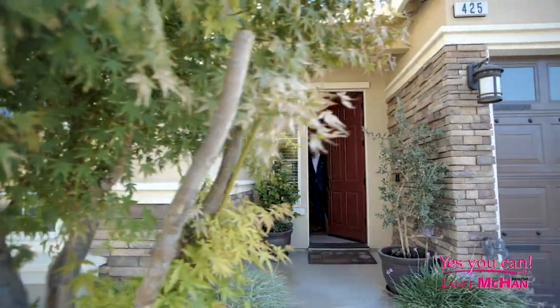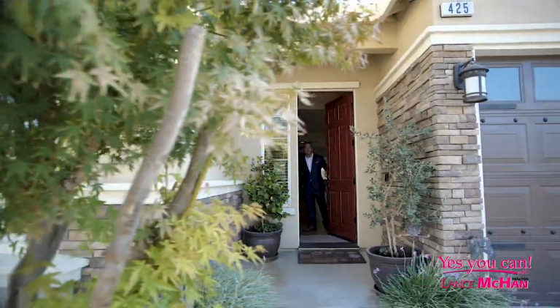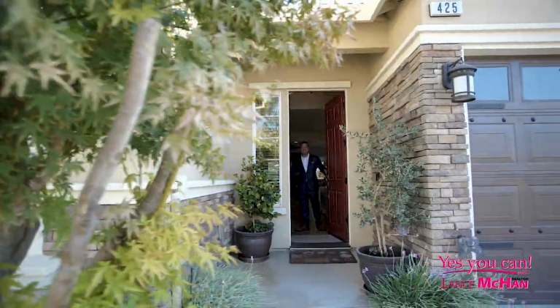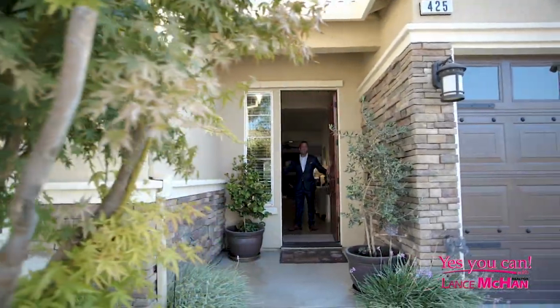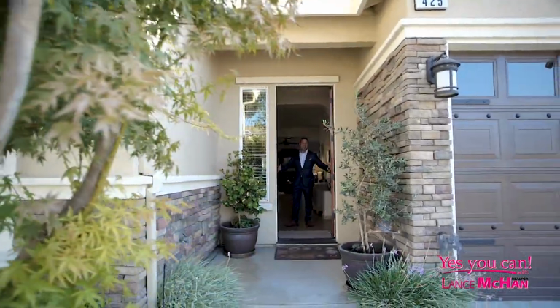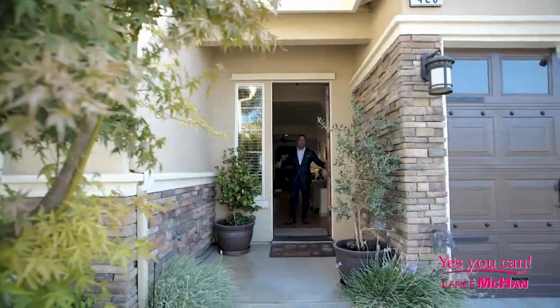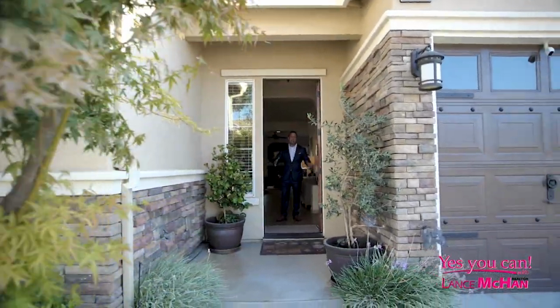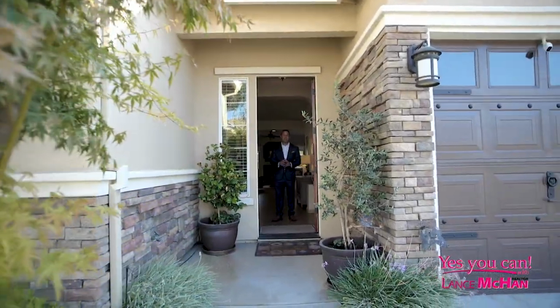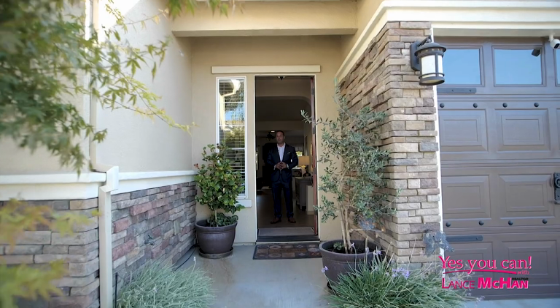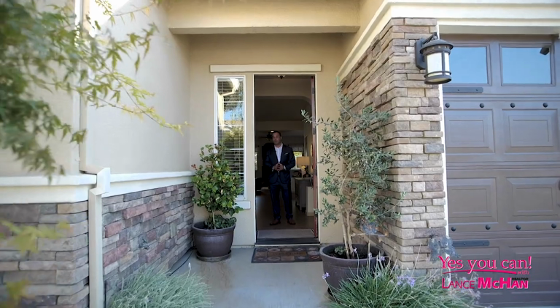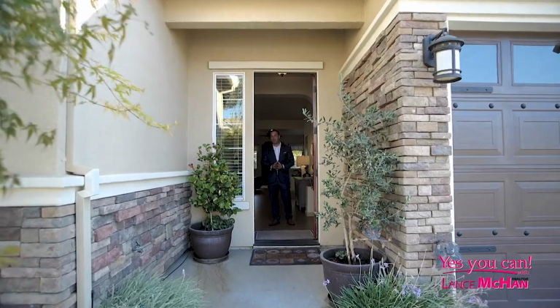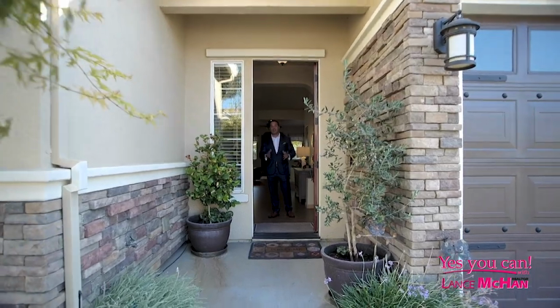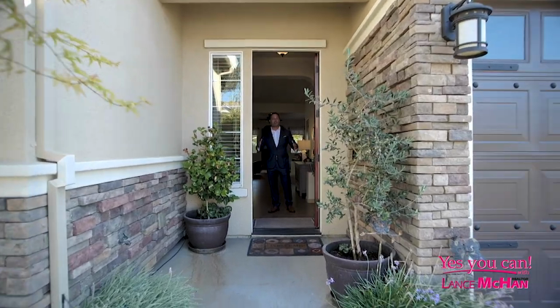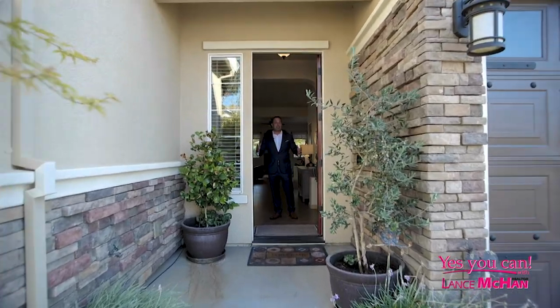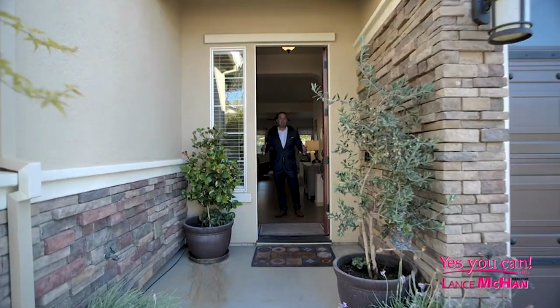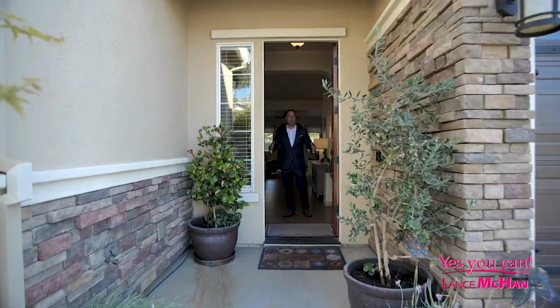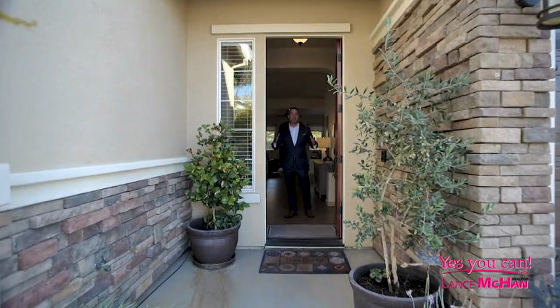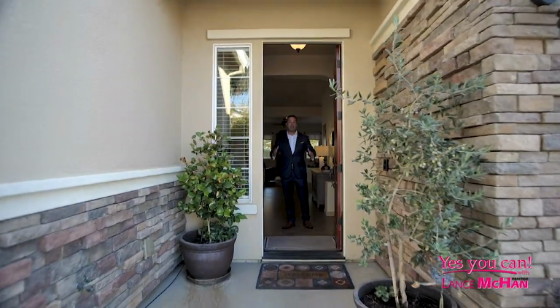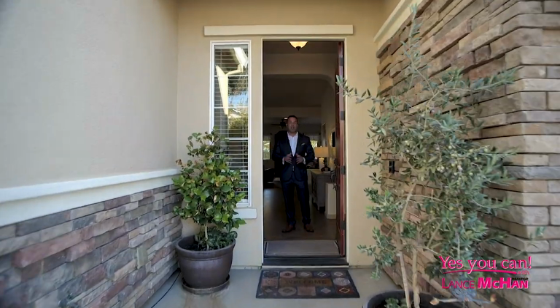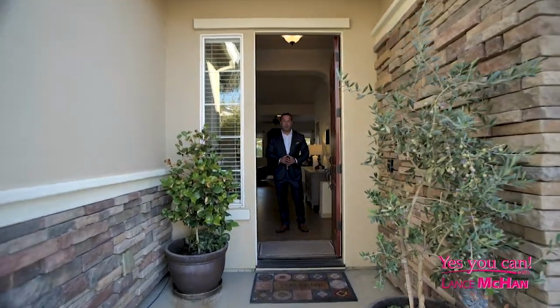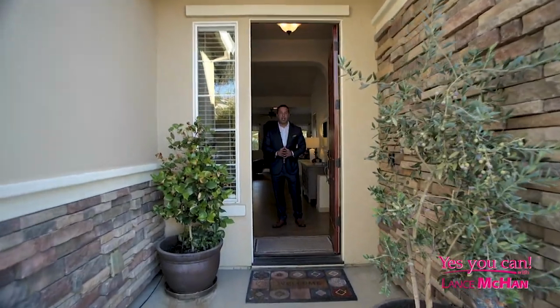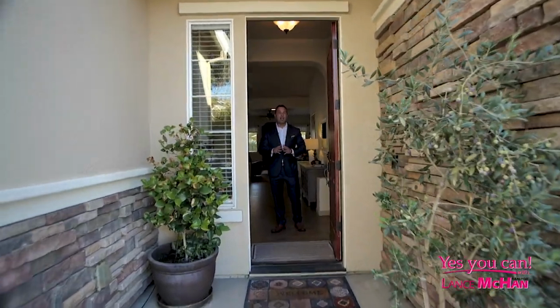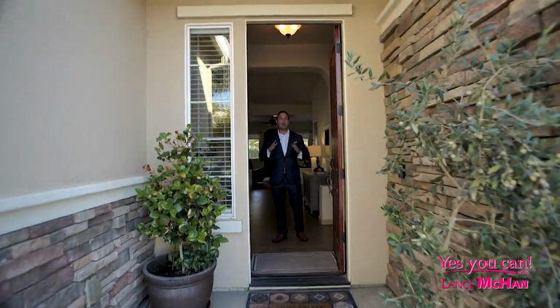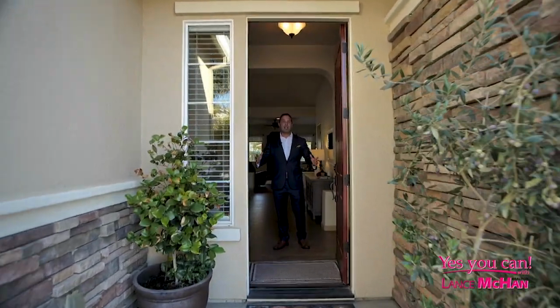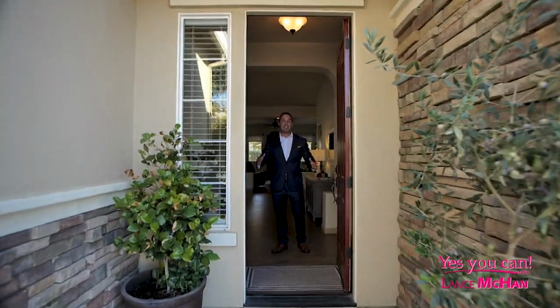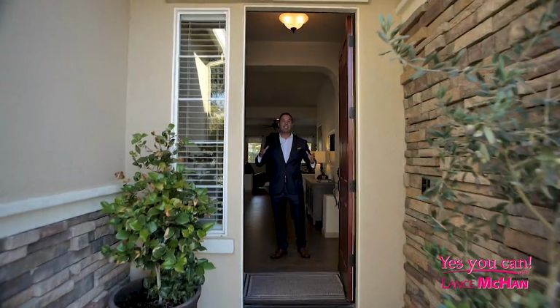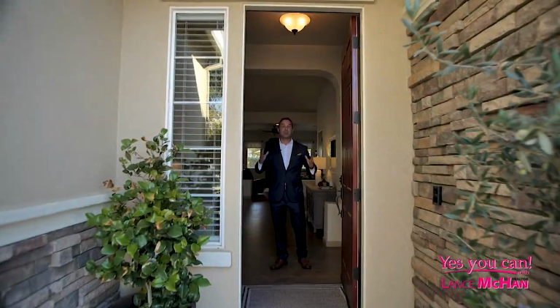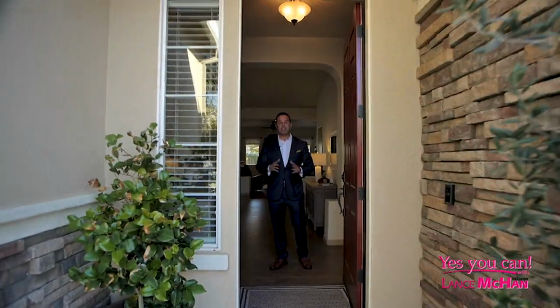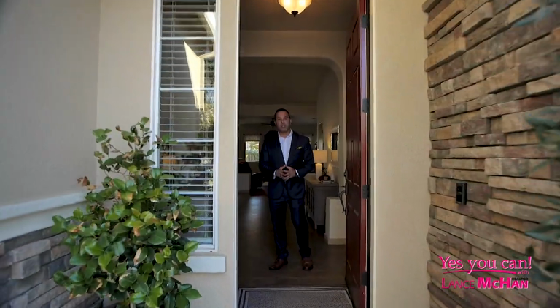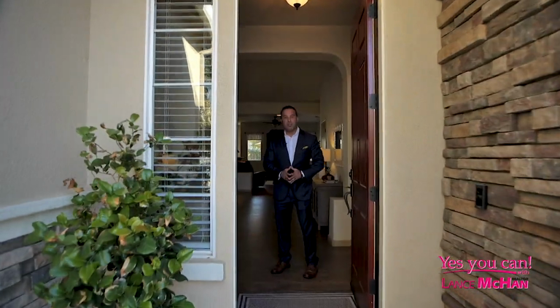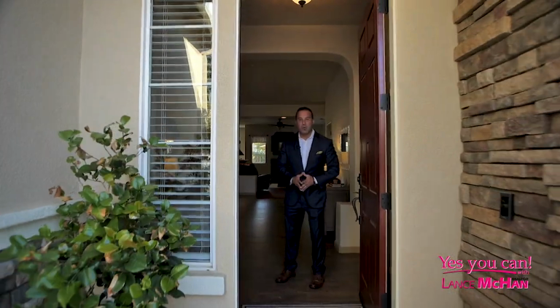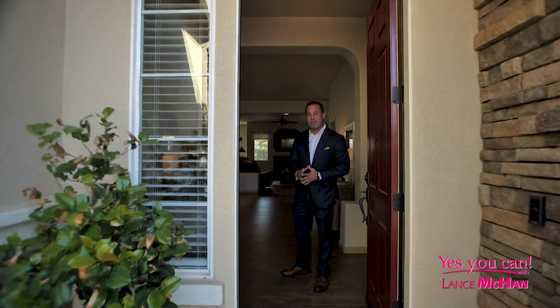Hello everyone, and welcome to 425 Geranium Circle in Galt, California. Come on in and enjoy this beautiful home with me.